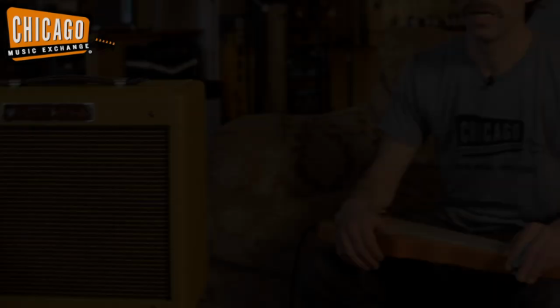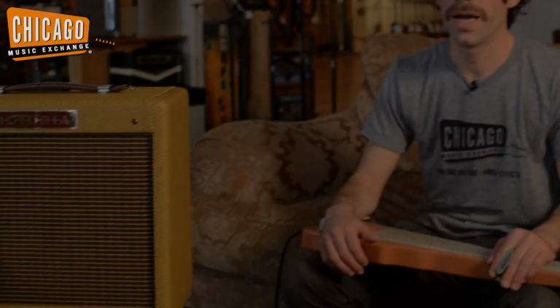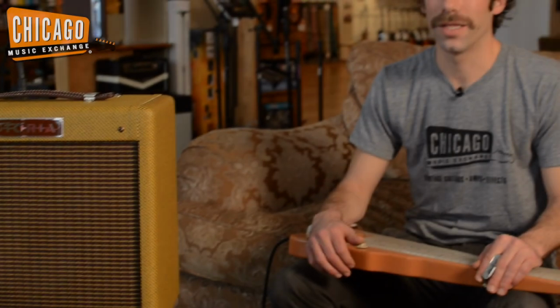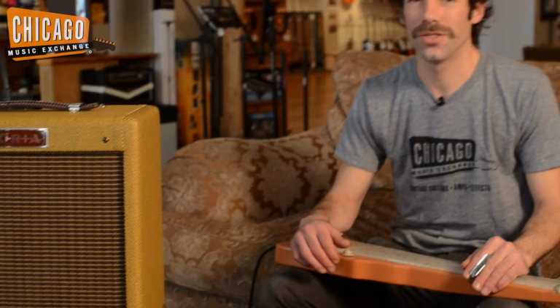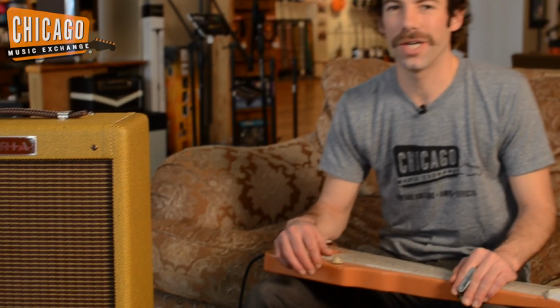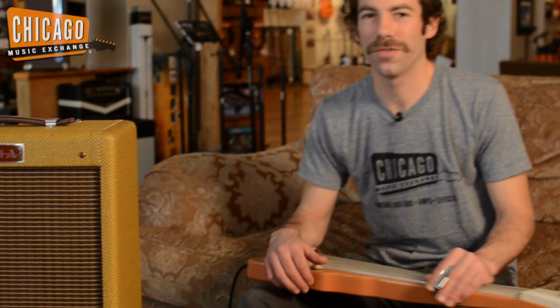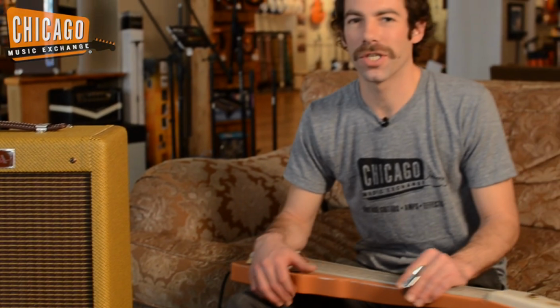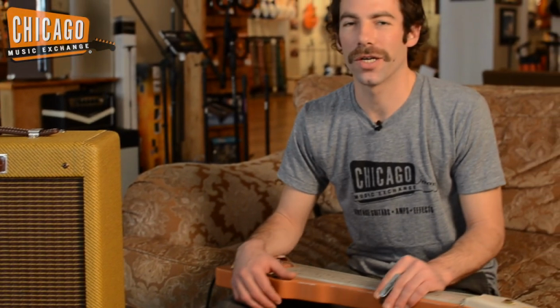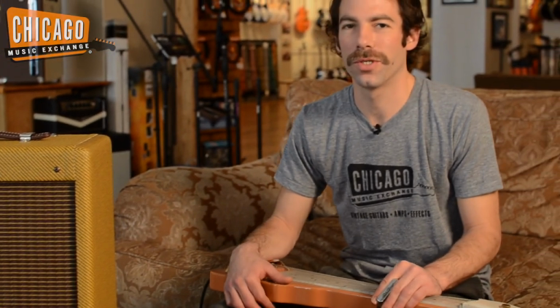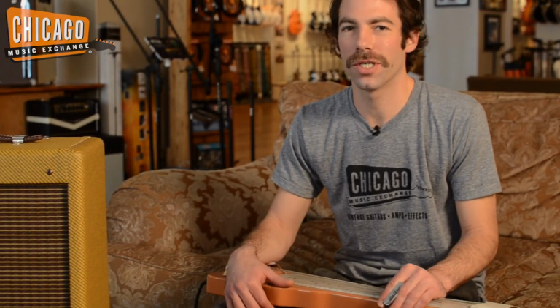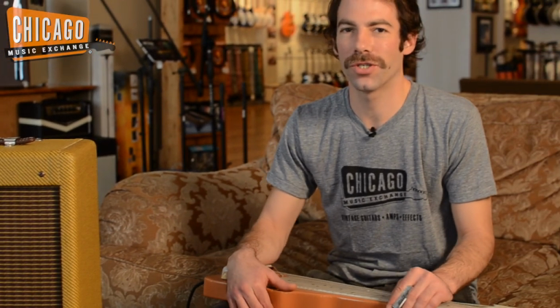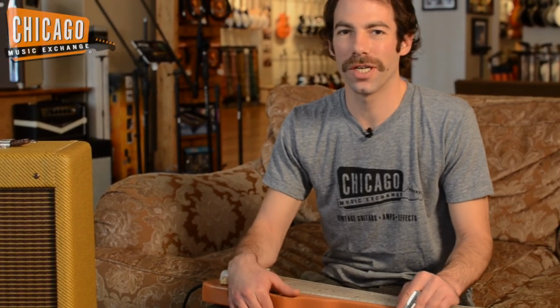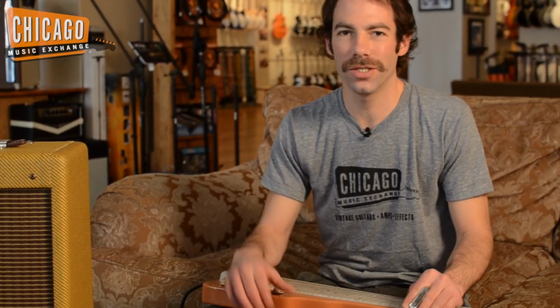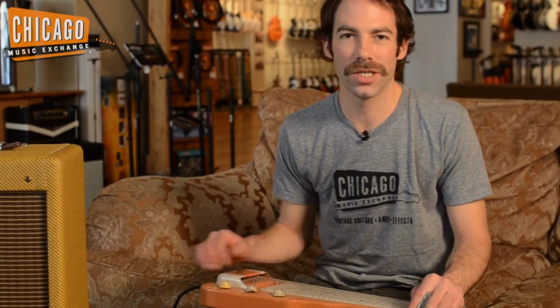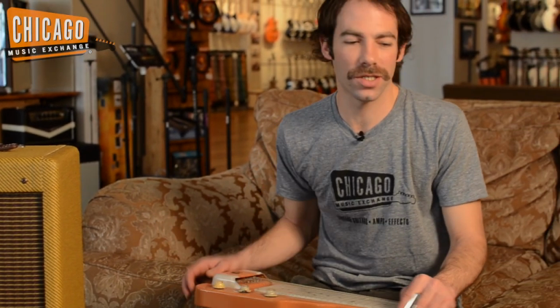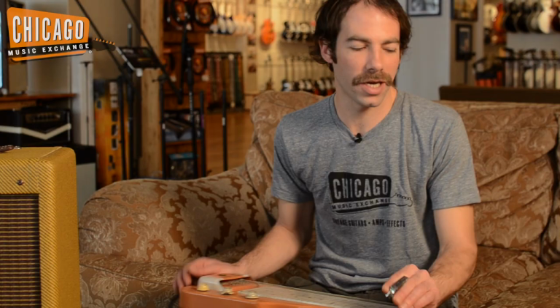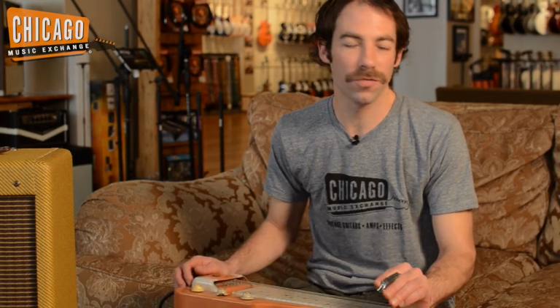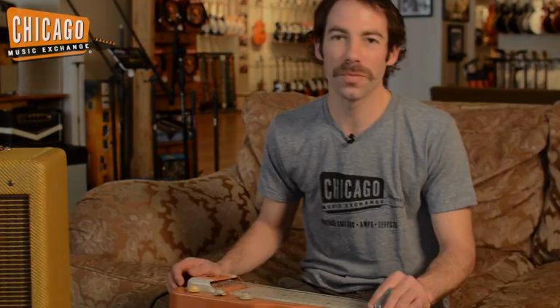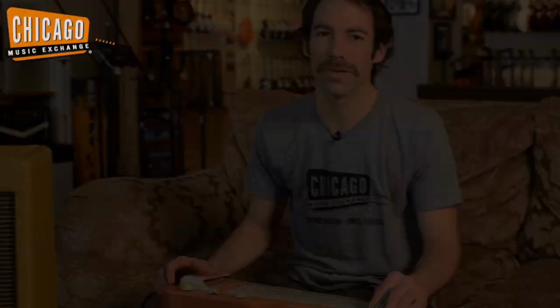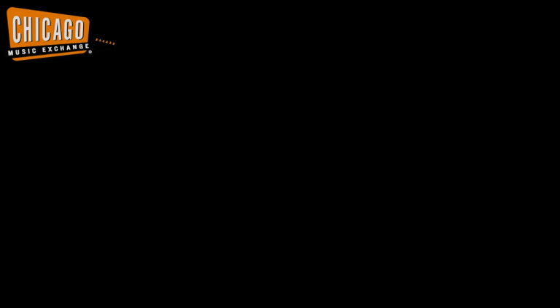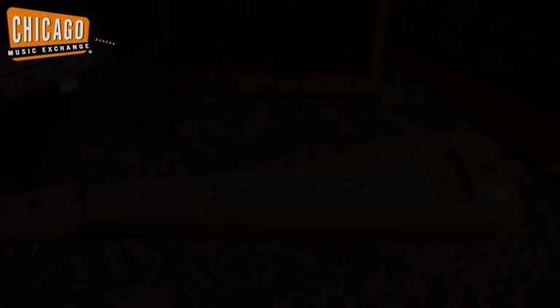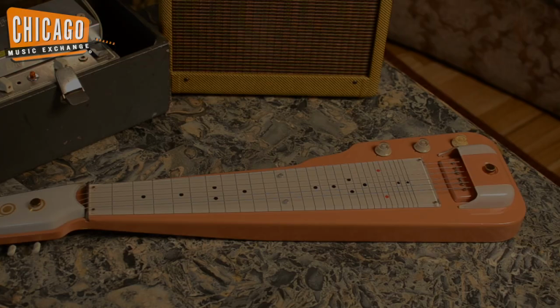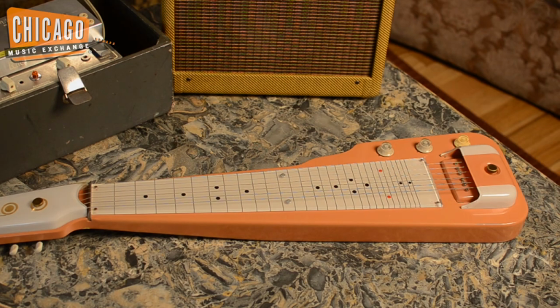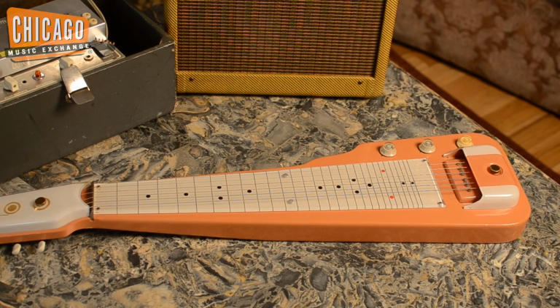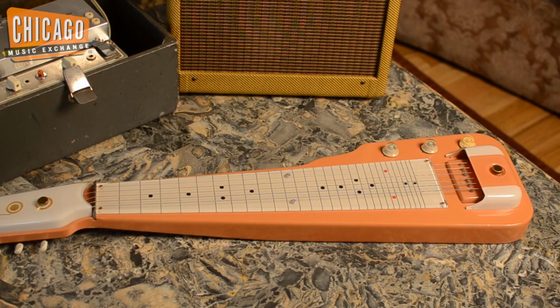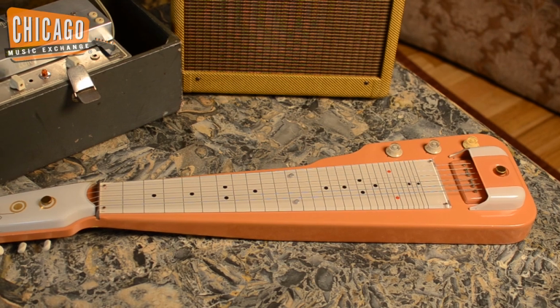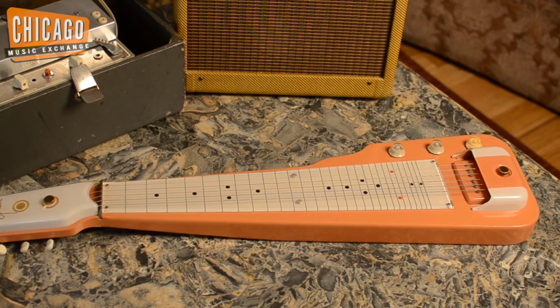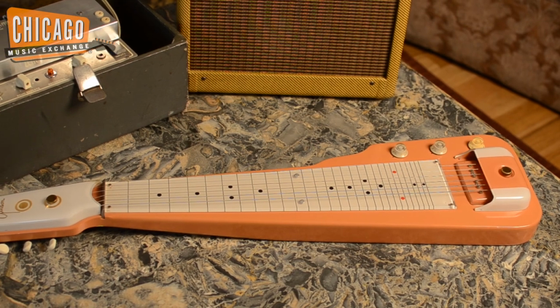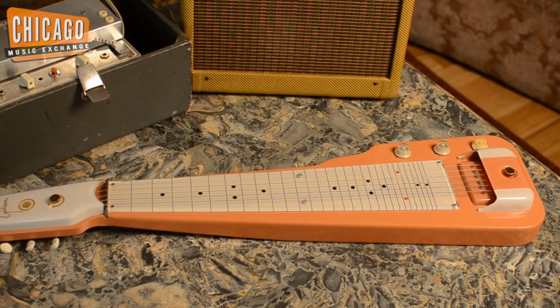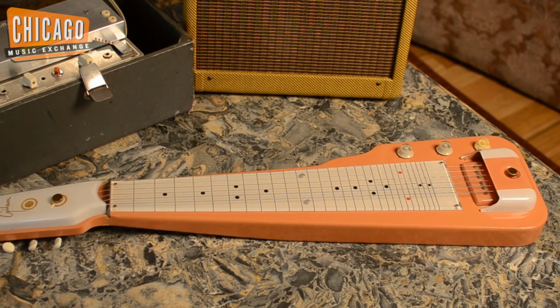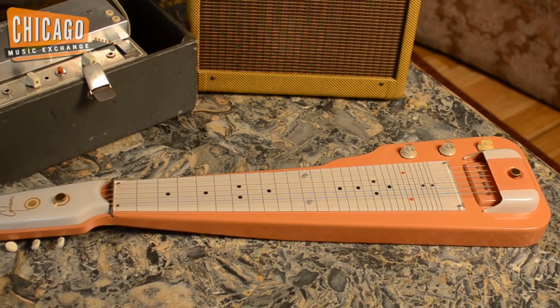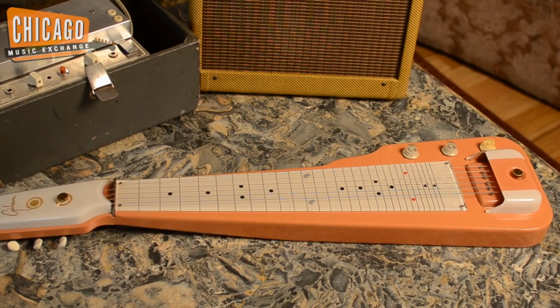Hi, this is Jeff from Chicago Music Exchange. Here today I have with me a few fun toys, old ones.